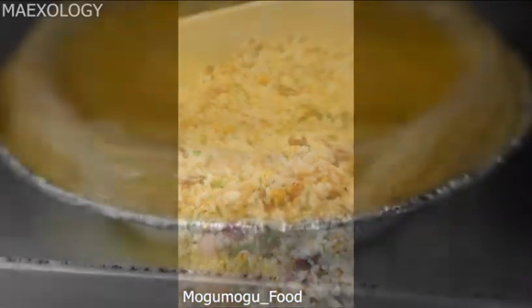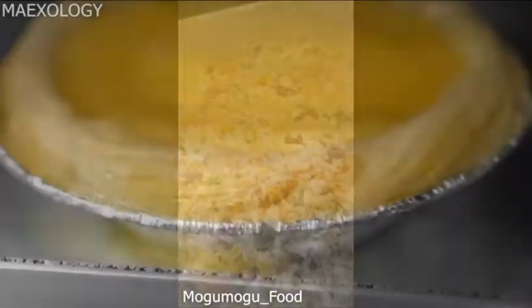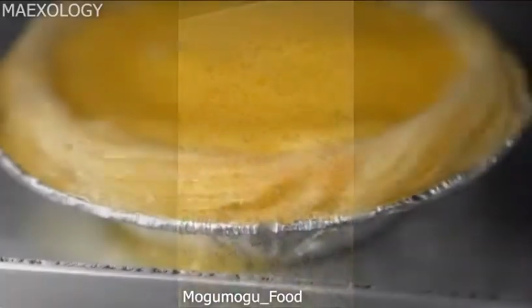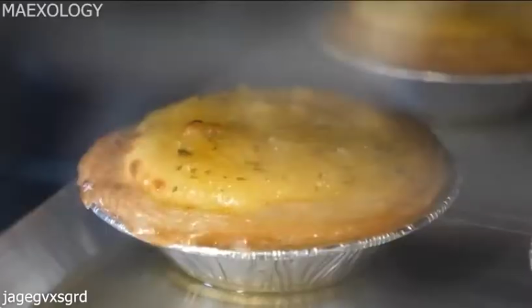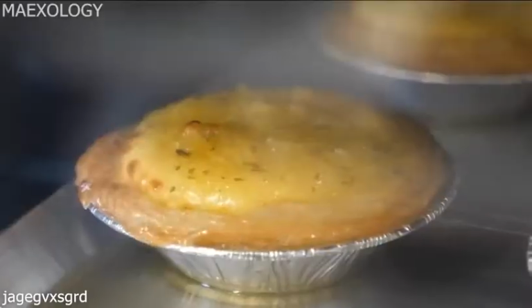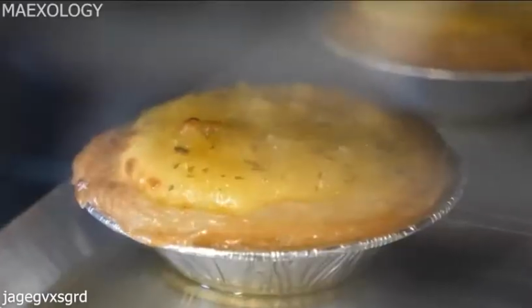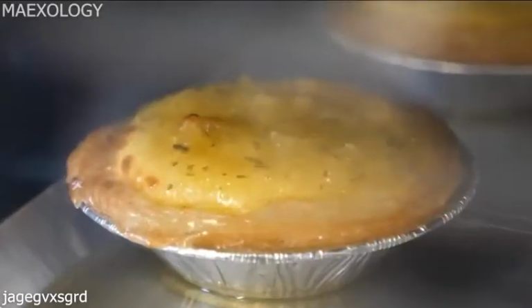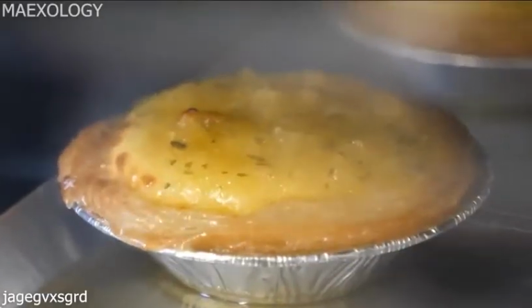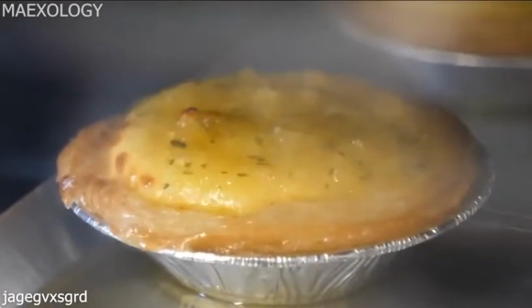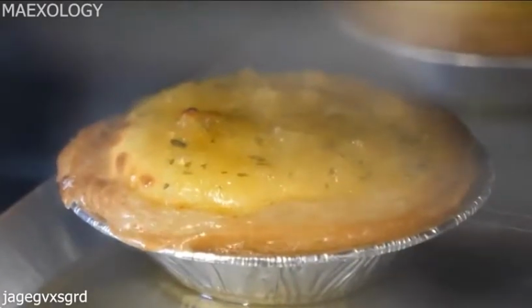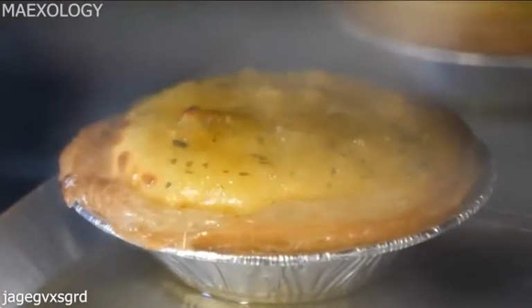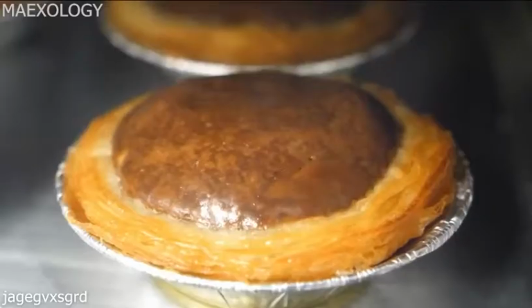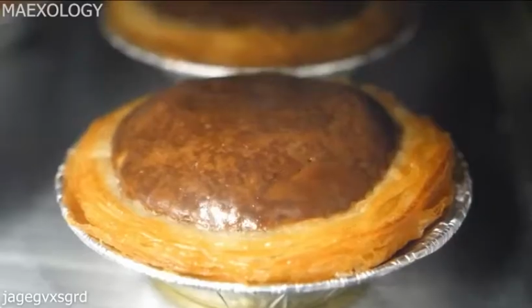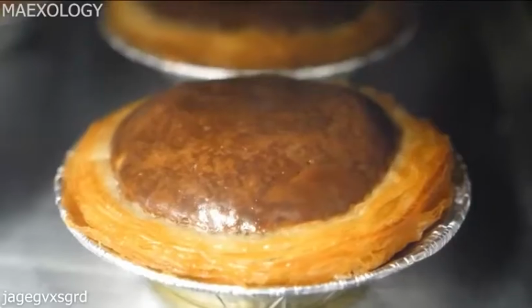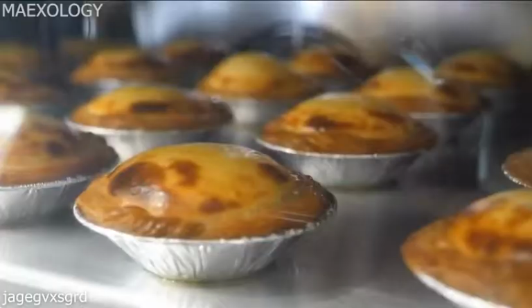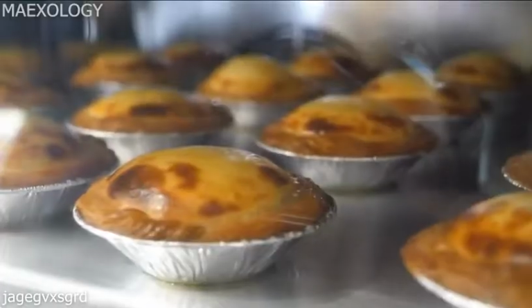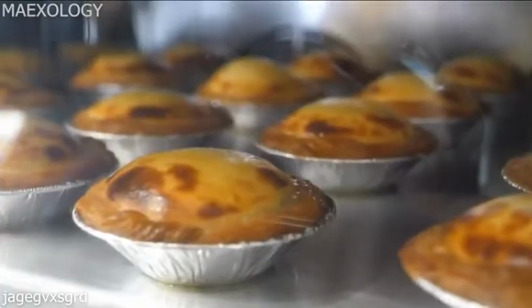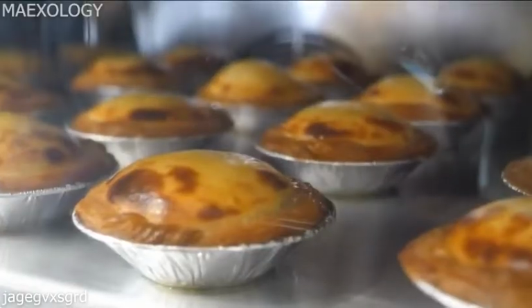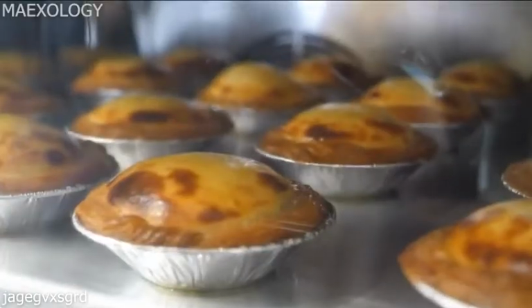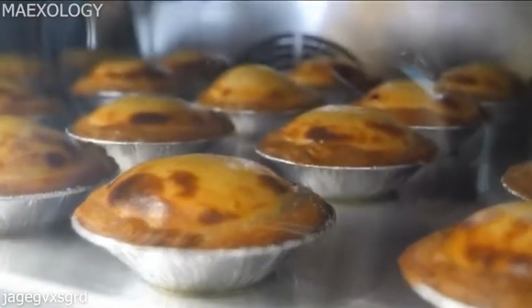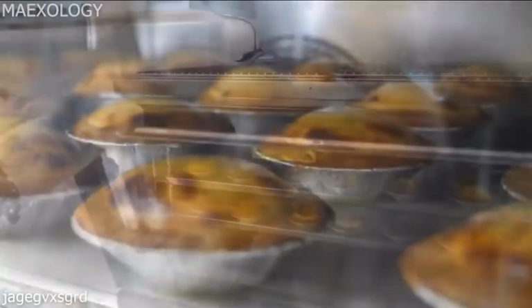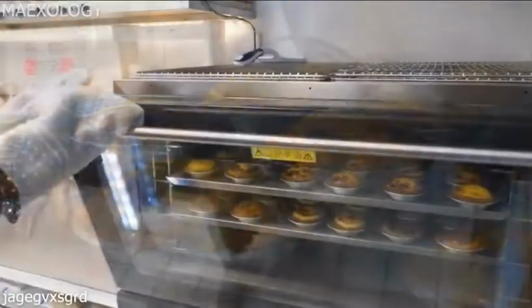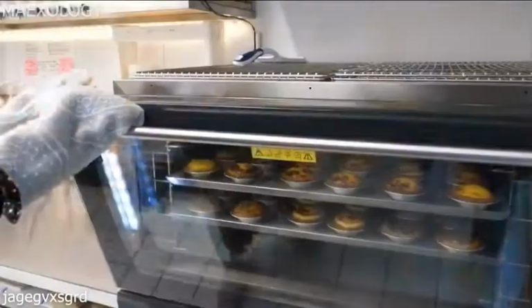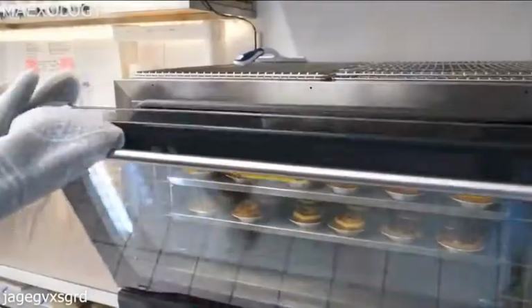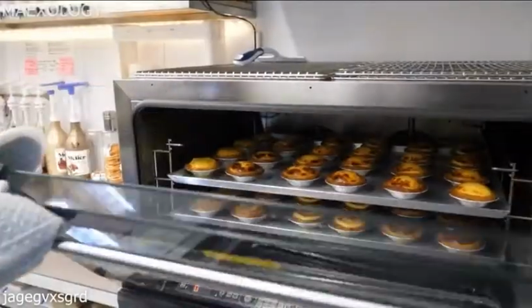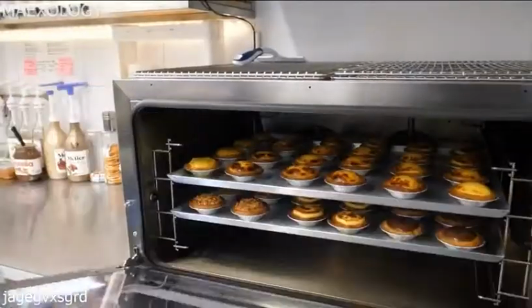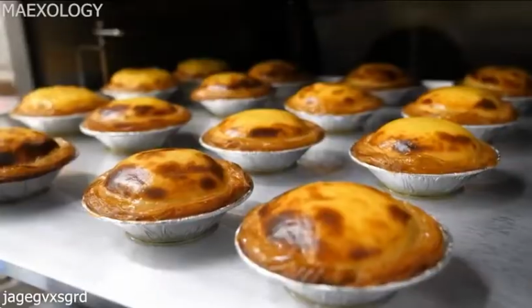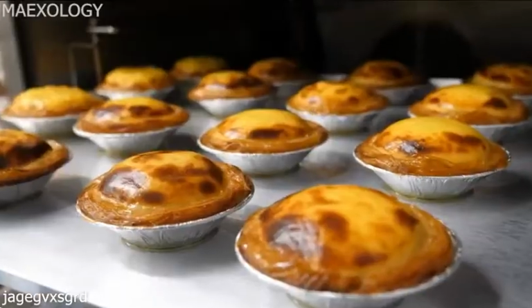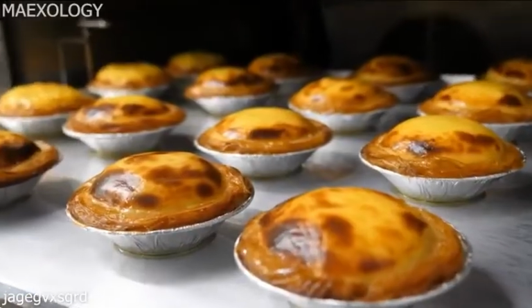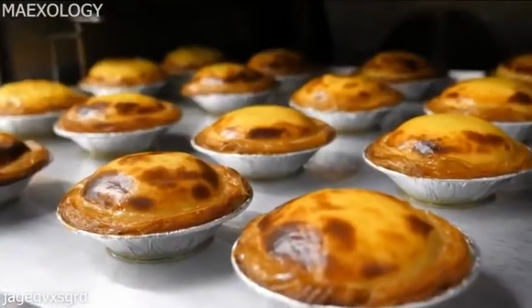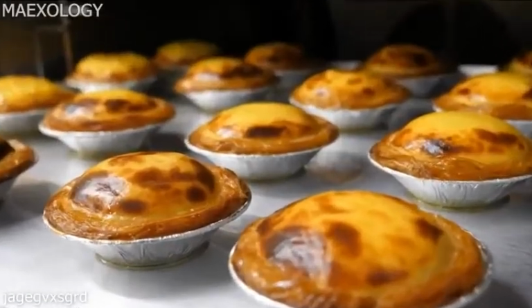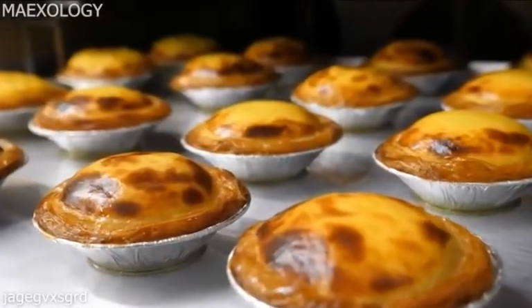The production of egg tarts involves a delicate dance of pastry making and custard crafting.